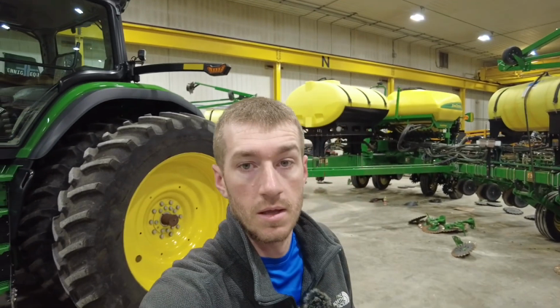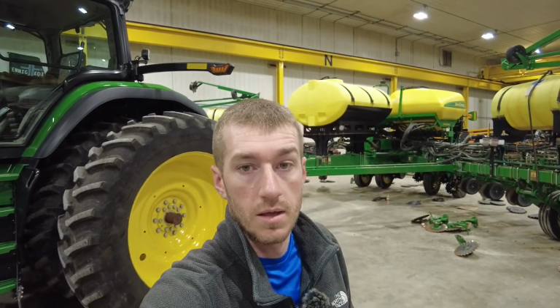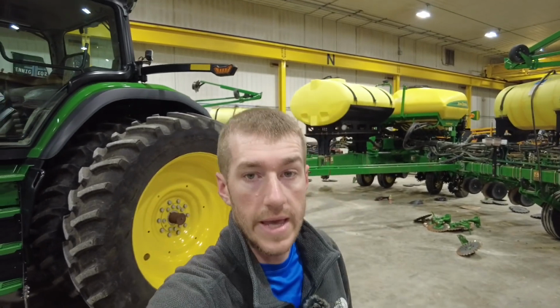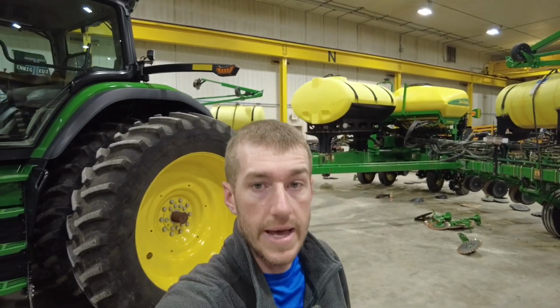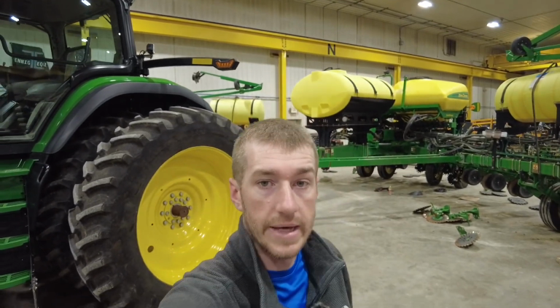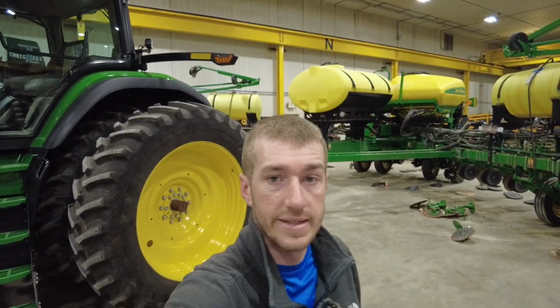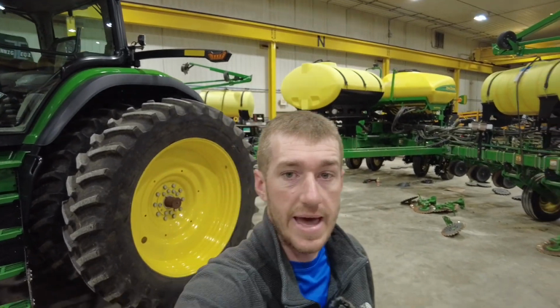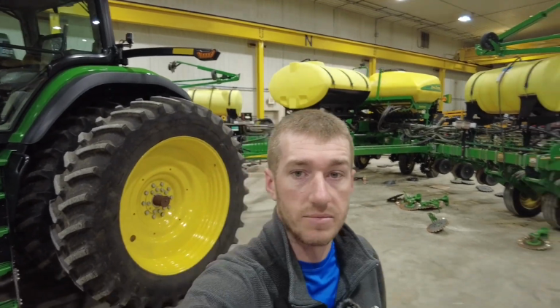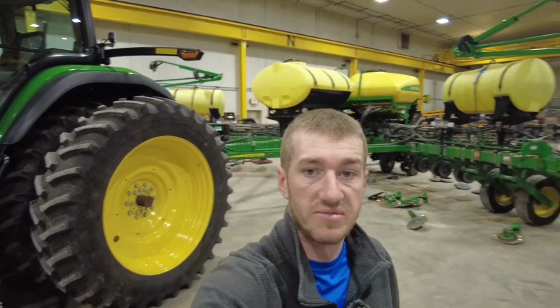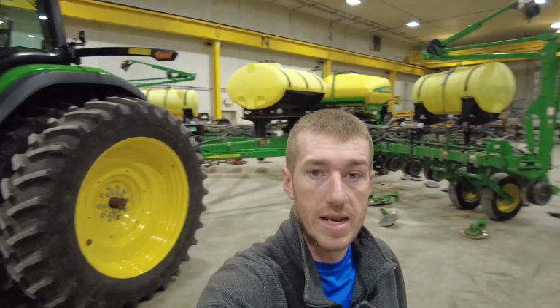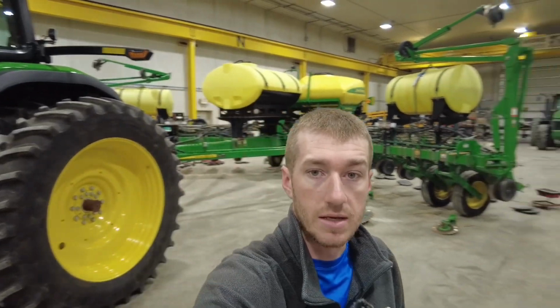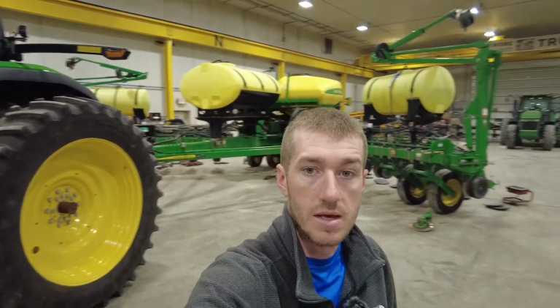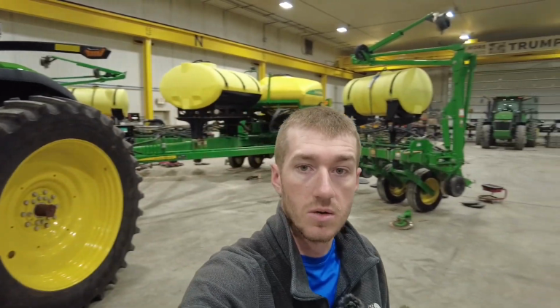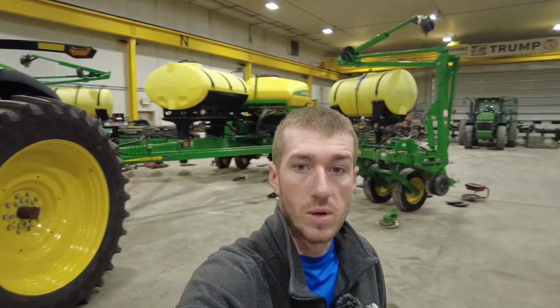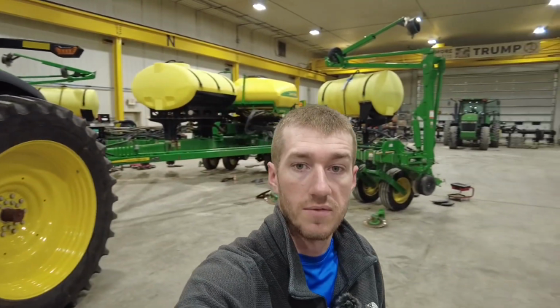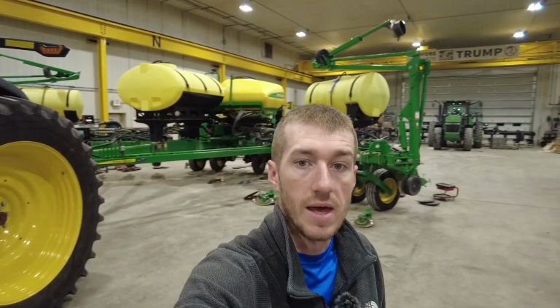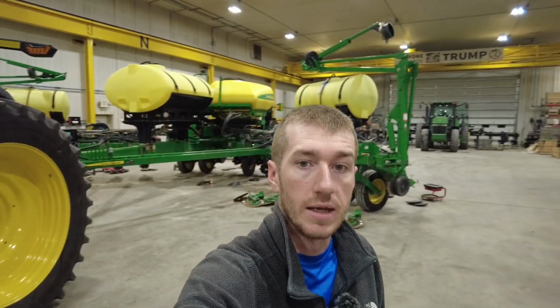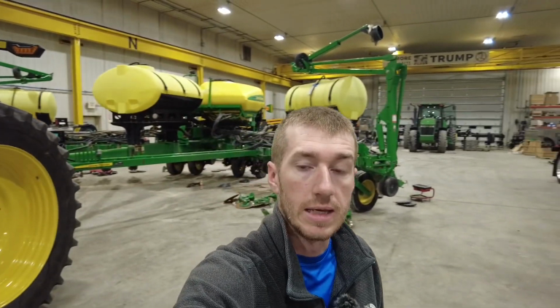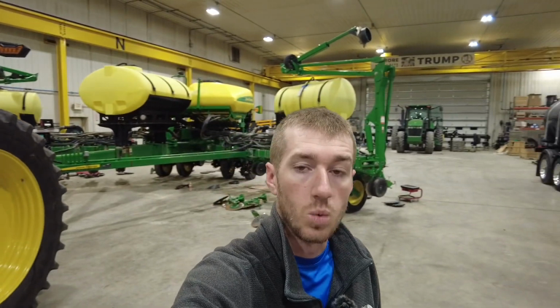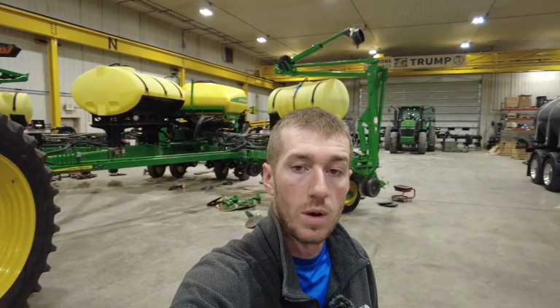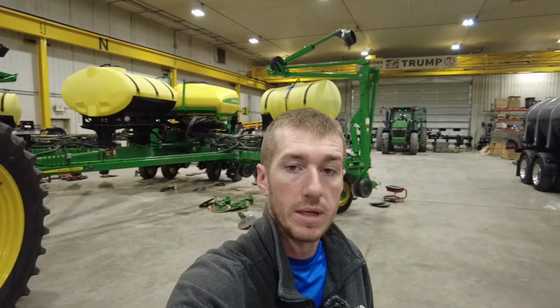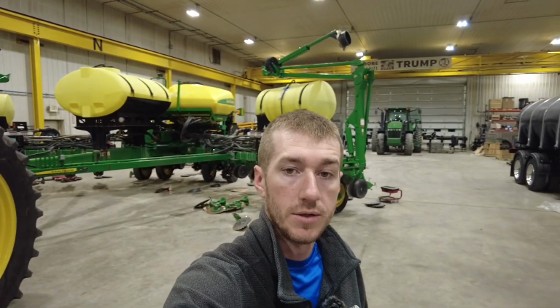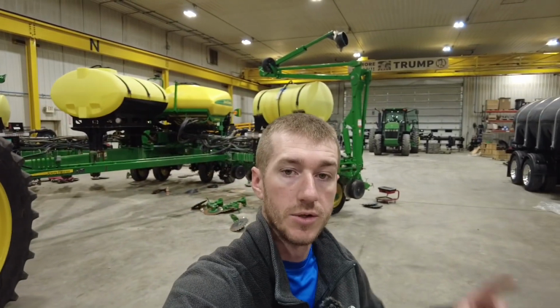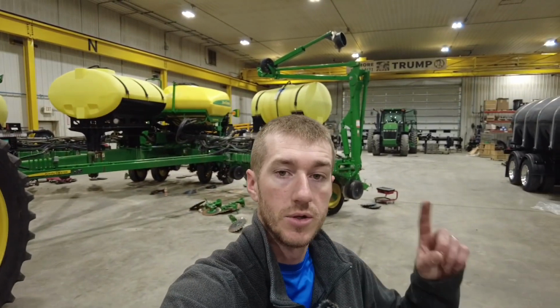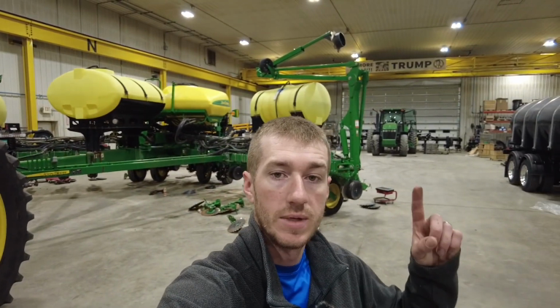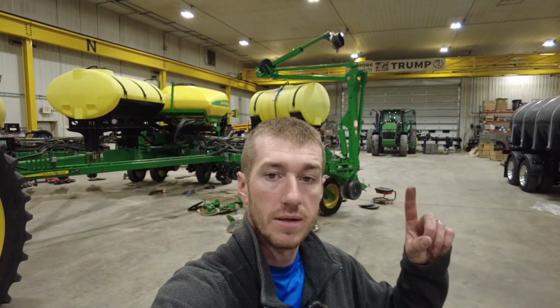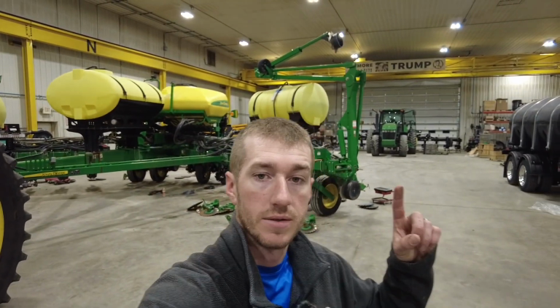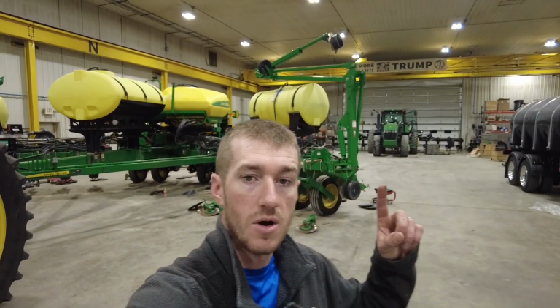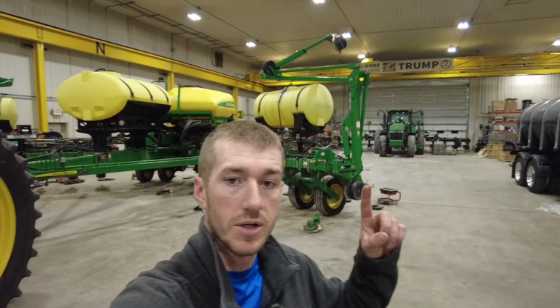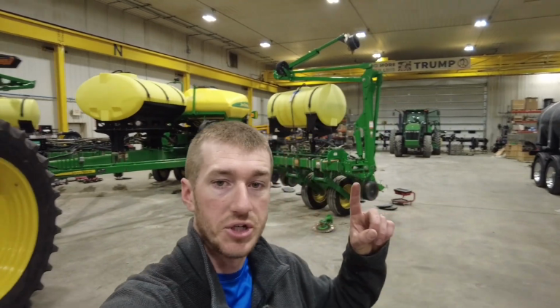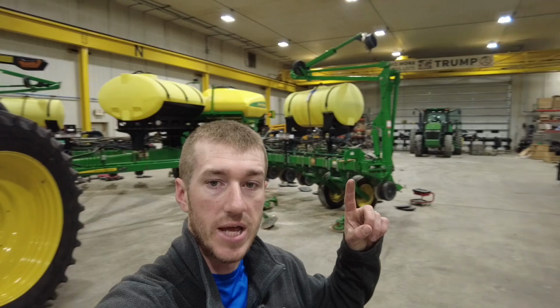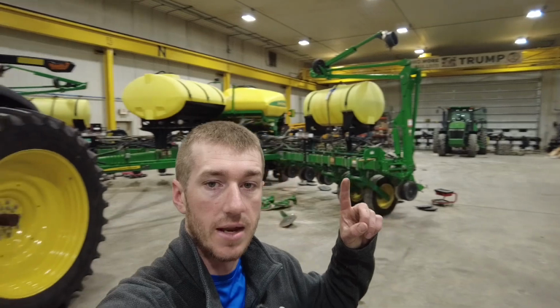Hey guys, Adam Fennig here with Fennig Equipment. You're tuned into the Talkin' Shed.